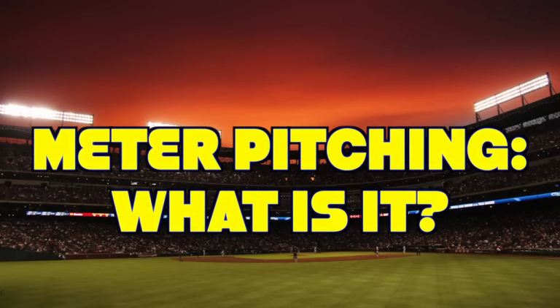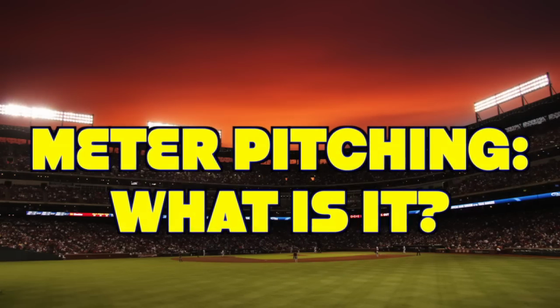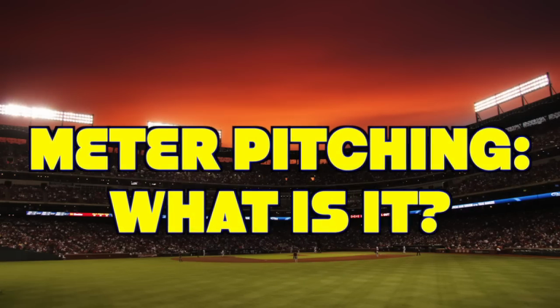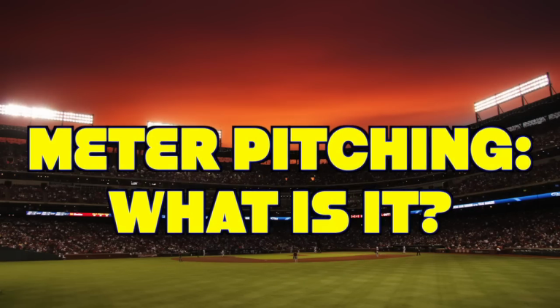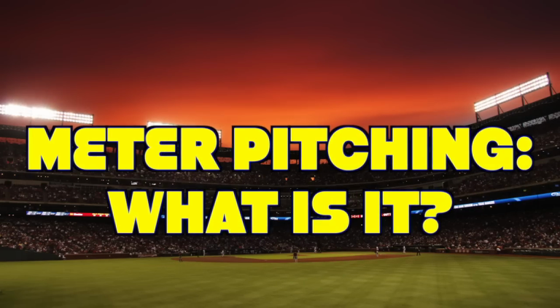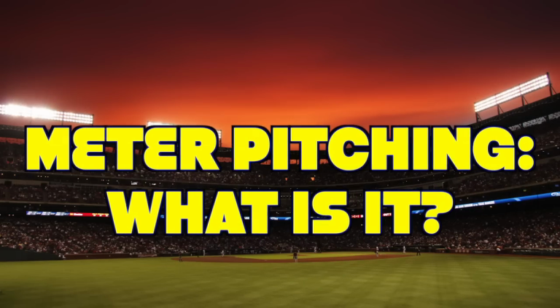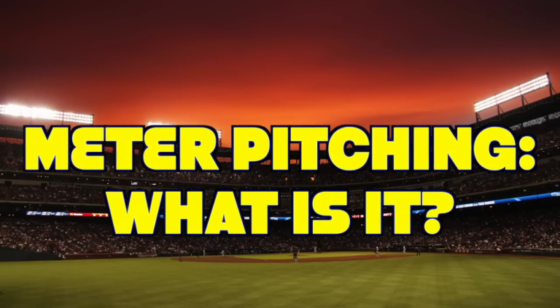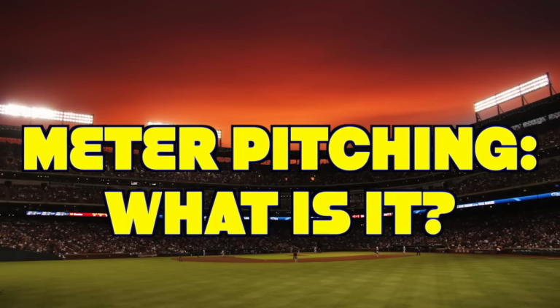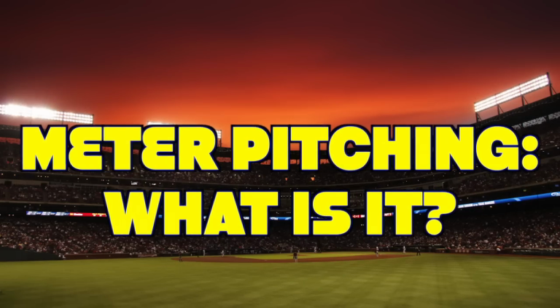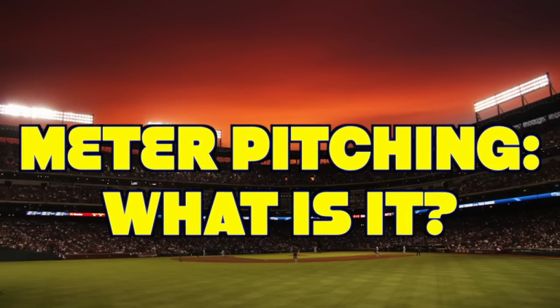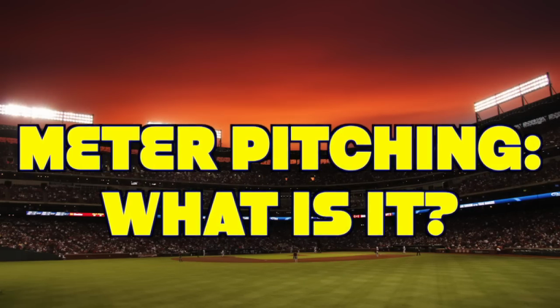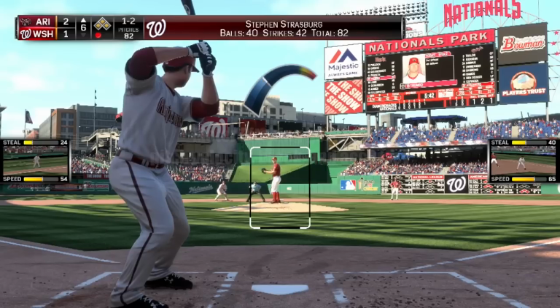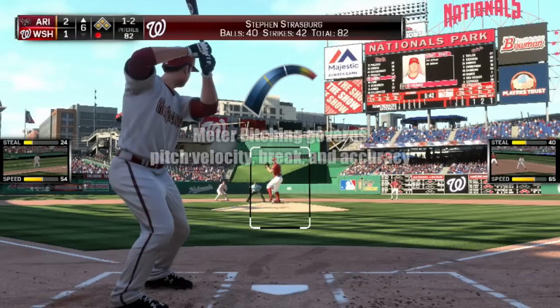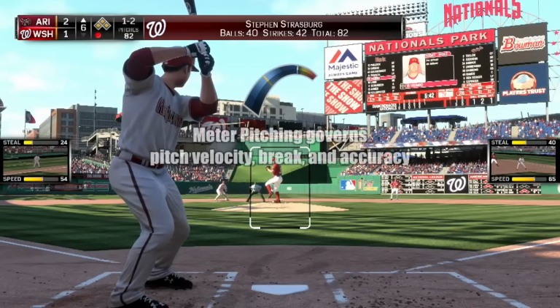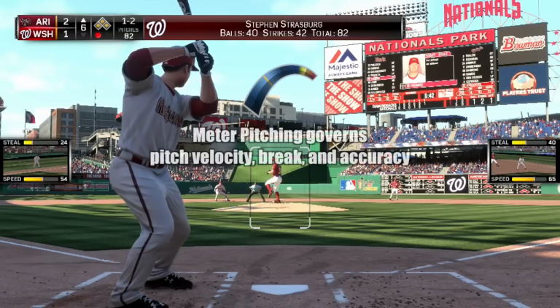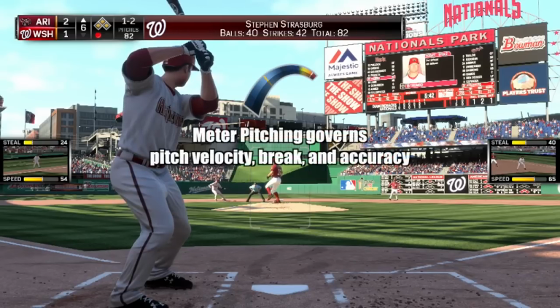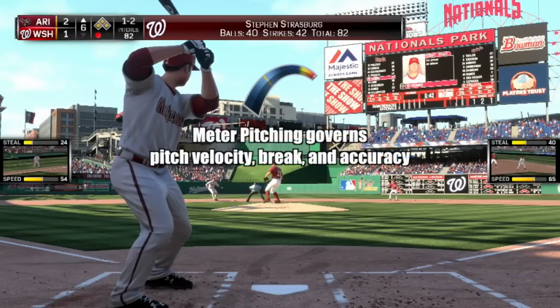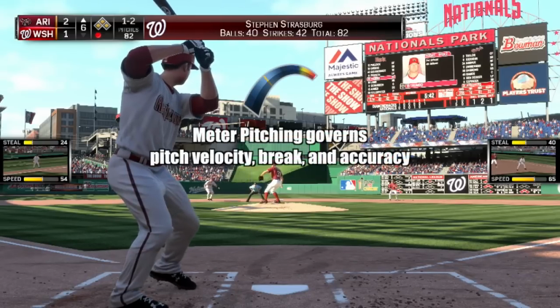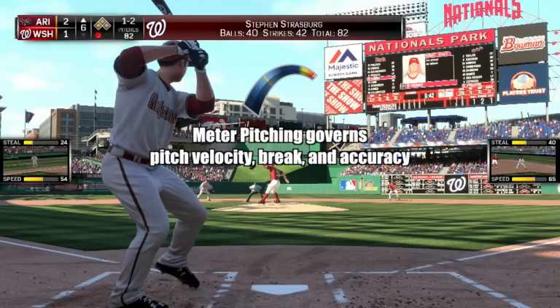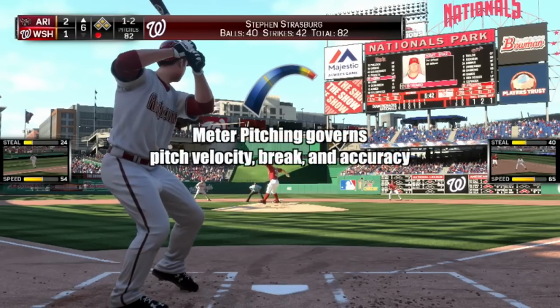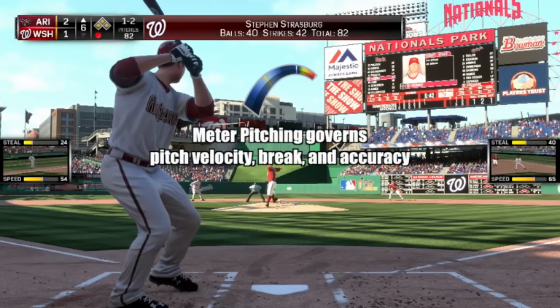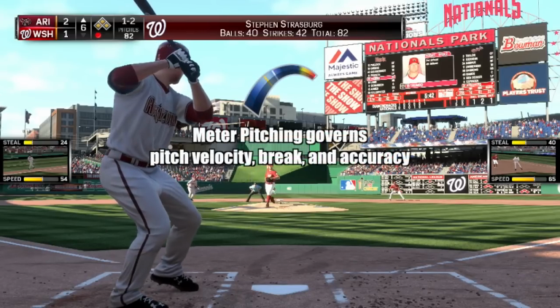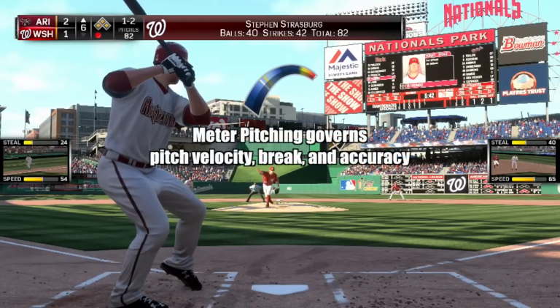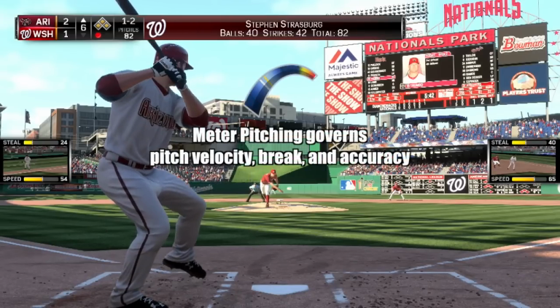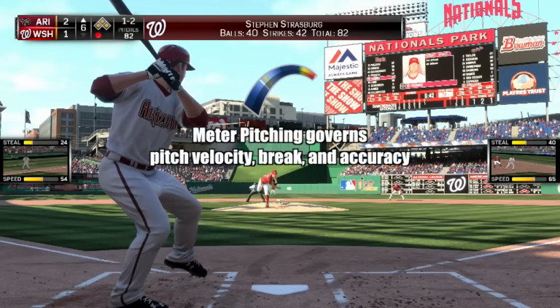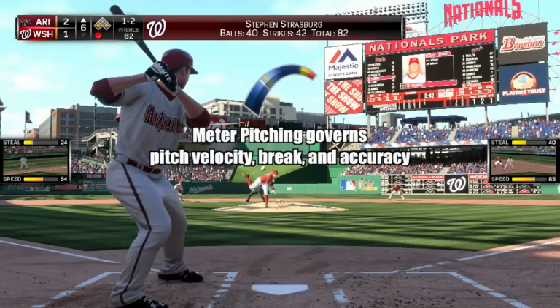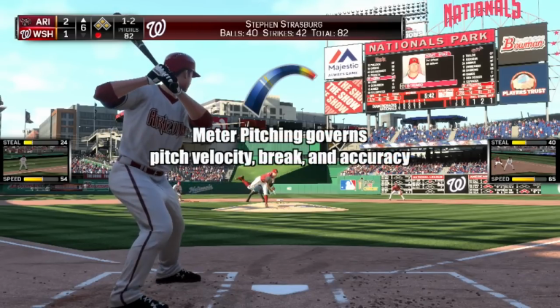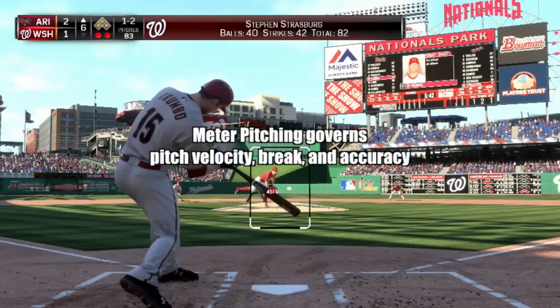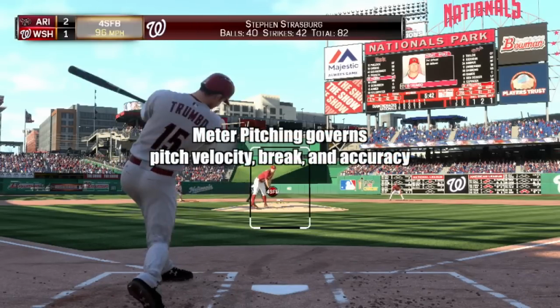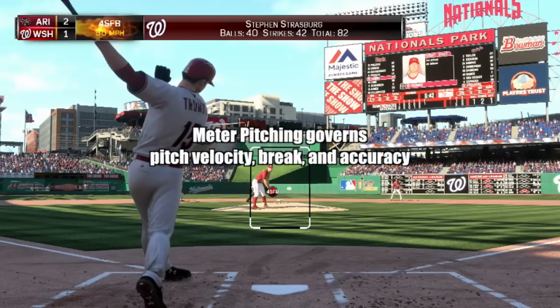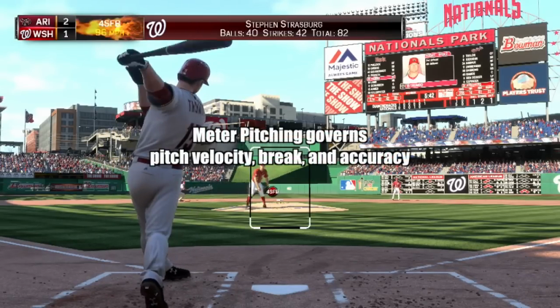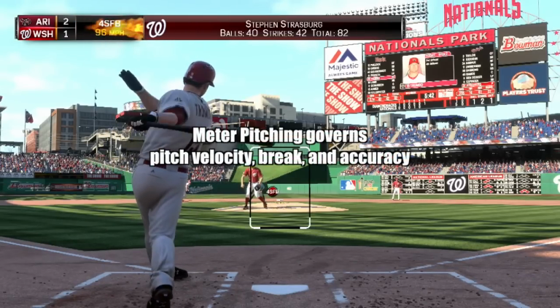What exactly is meter pitching? It's a simple timing-based mechanic that governs pitch velocity, break, and accuracy.